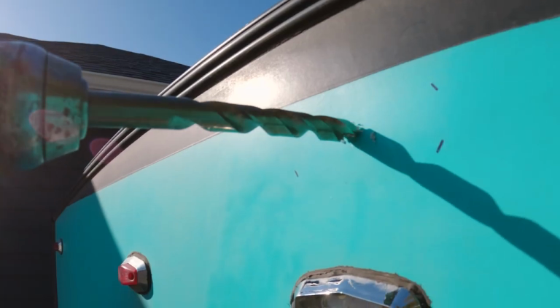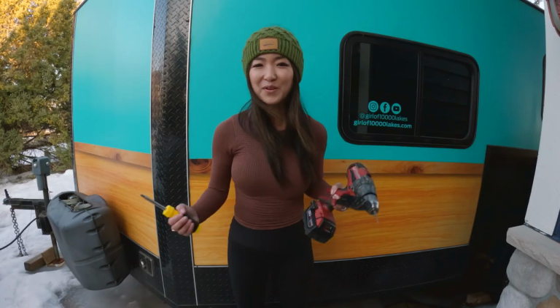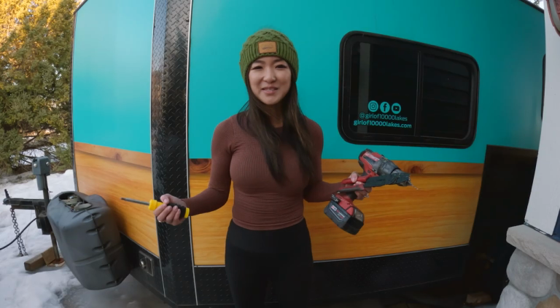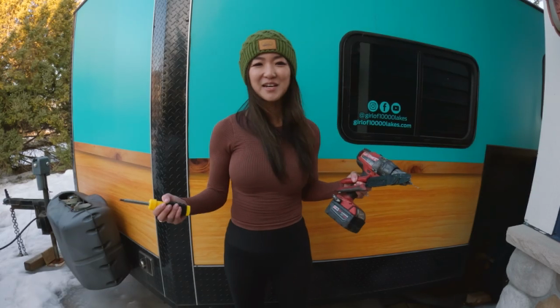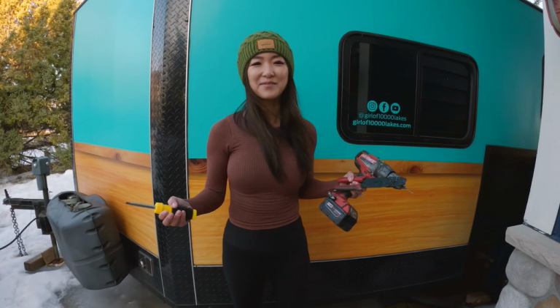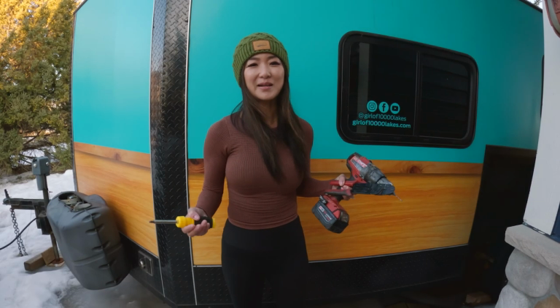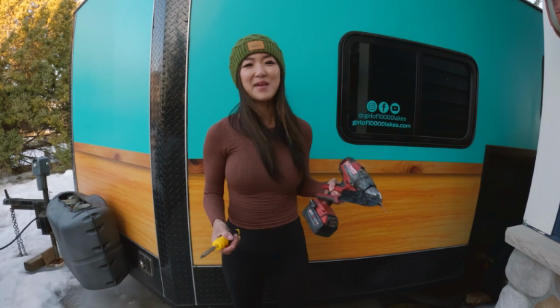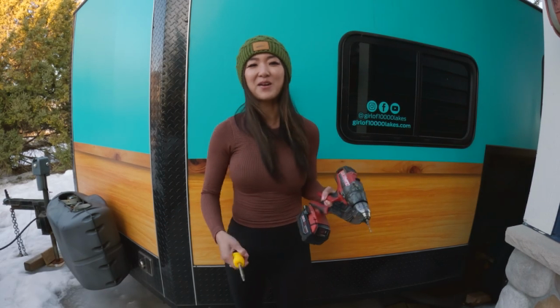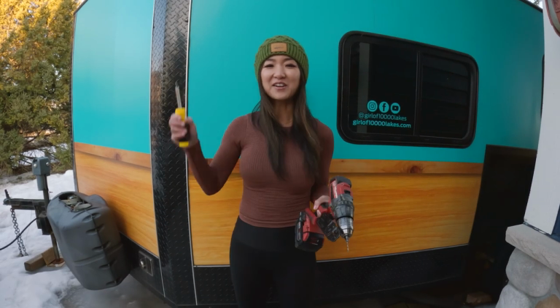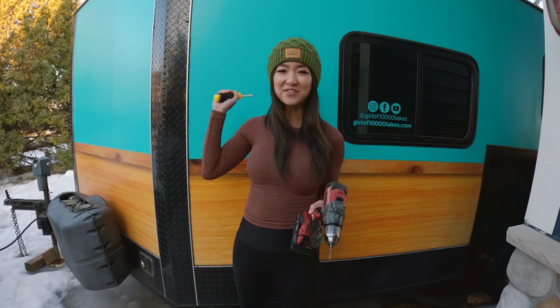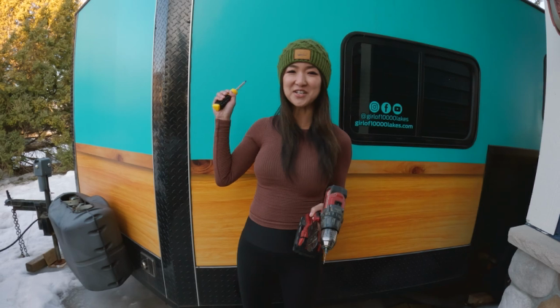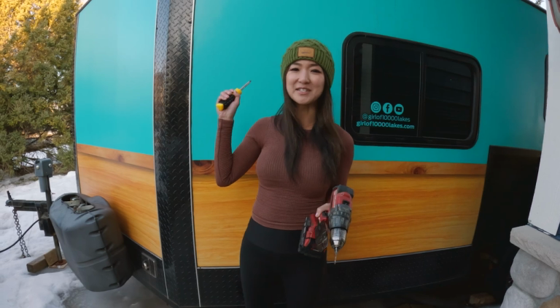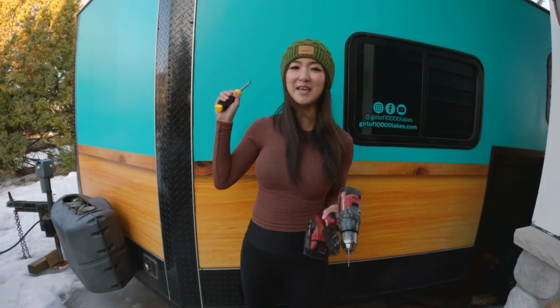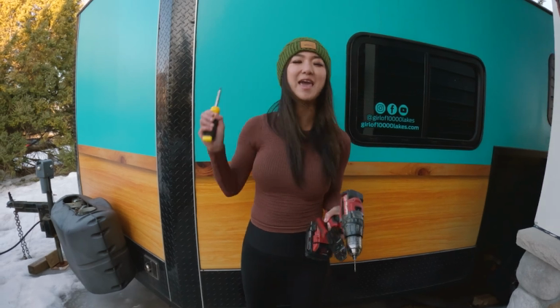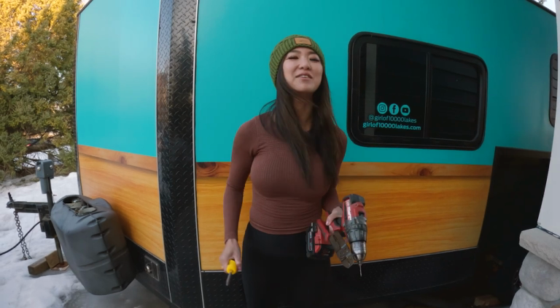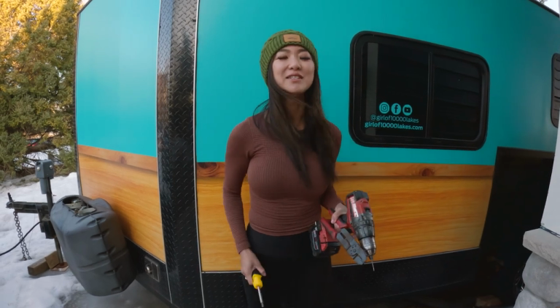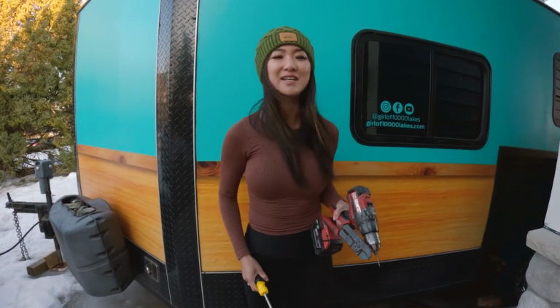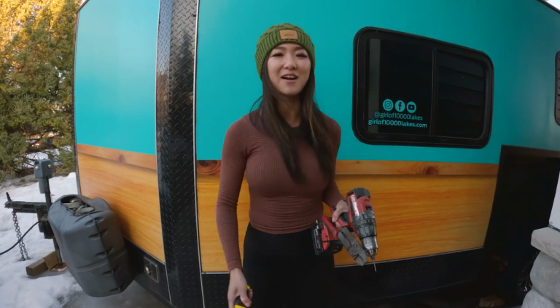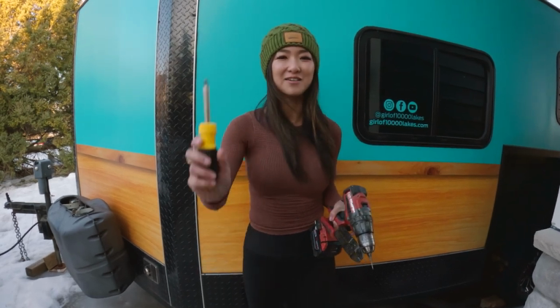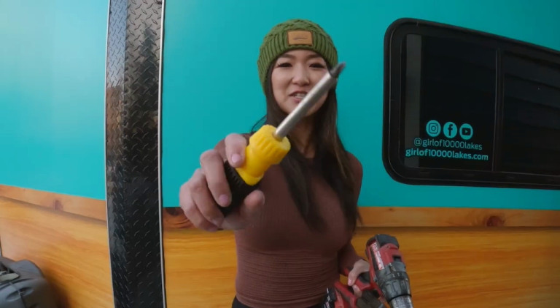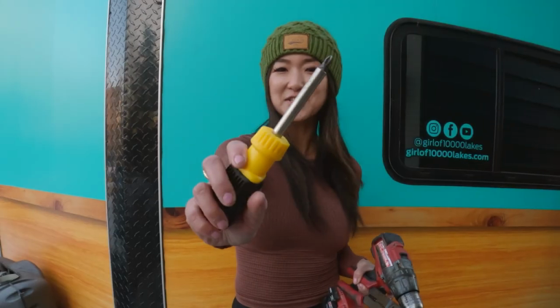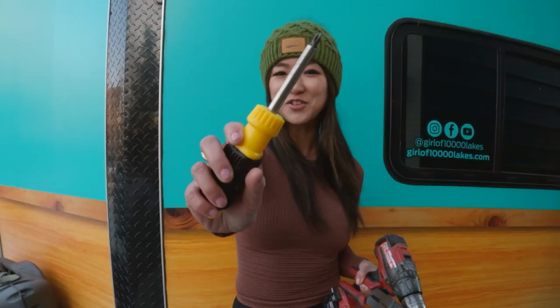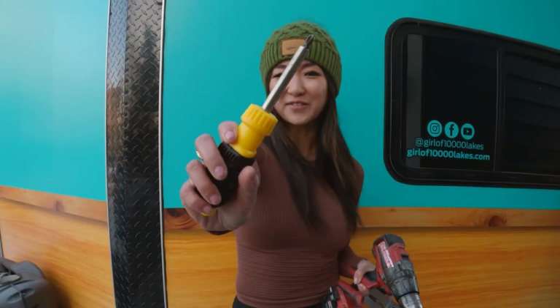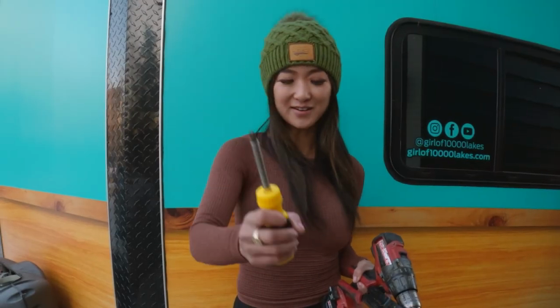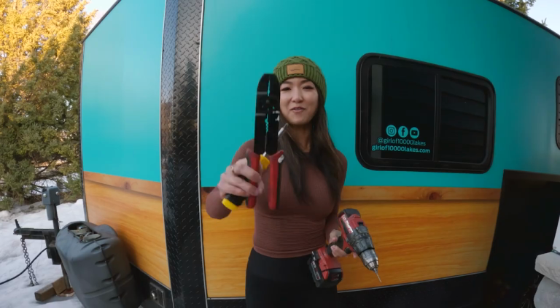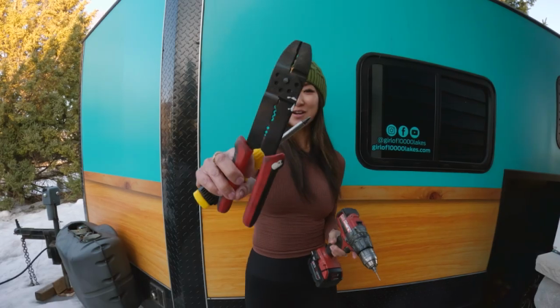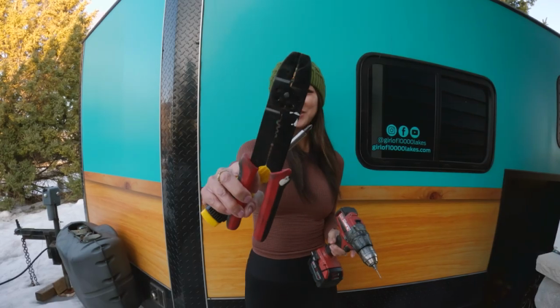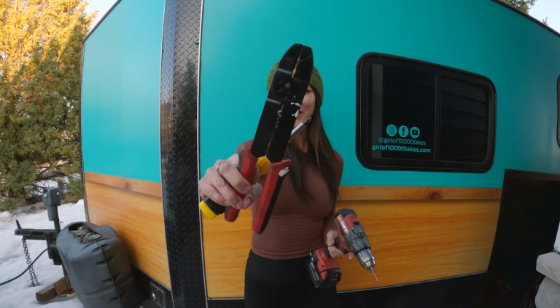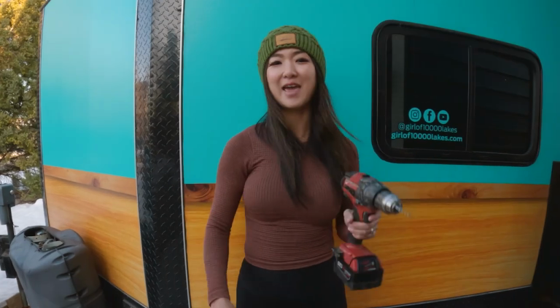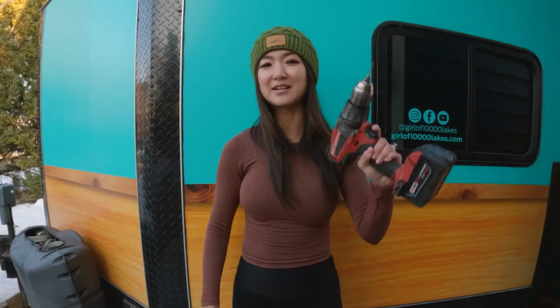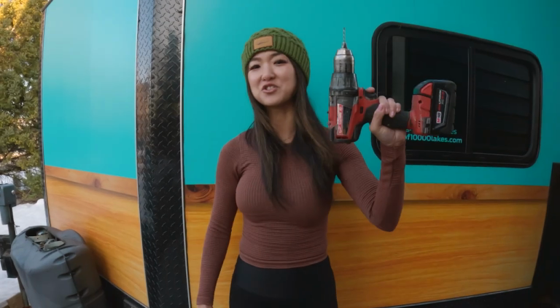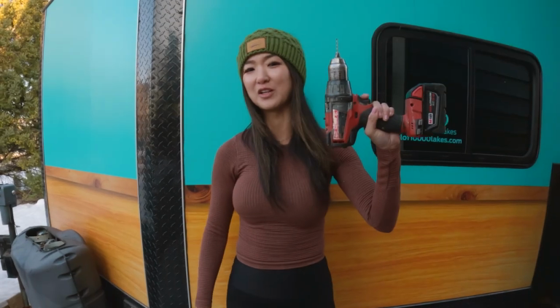We'll be installing the backup camera on our fish house today and we'll need our trusty screwdriver, a wire stripper, and a drill.